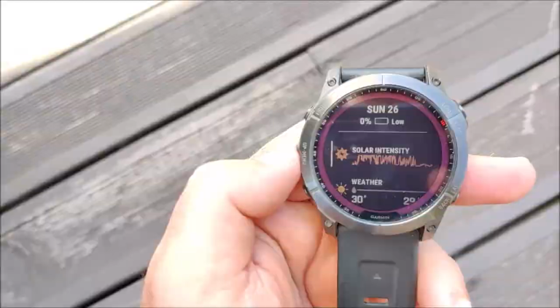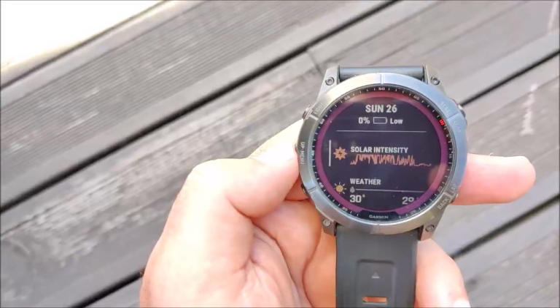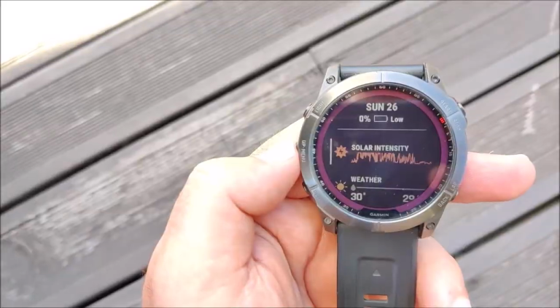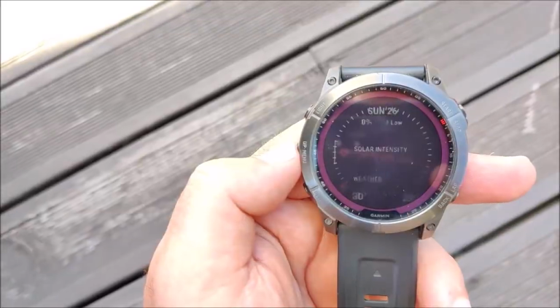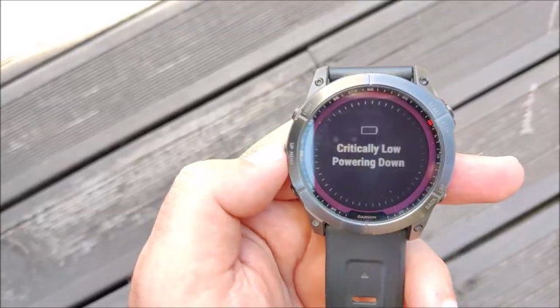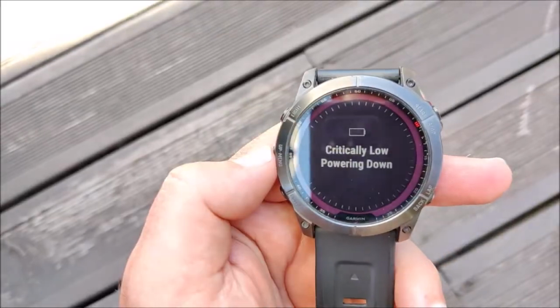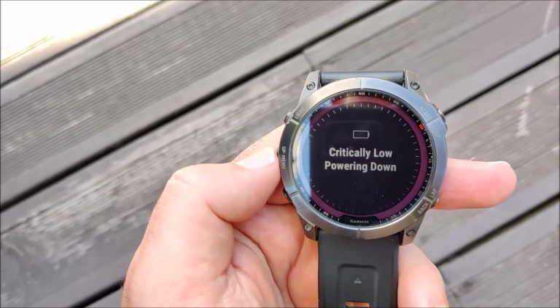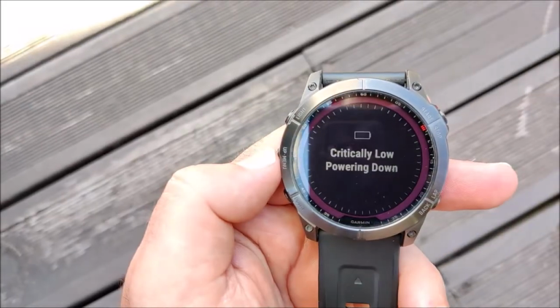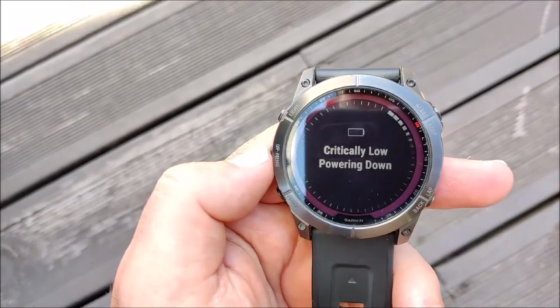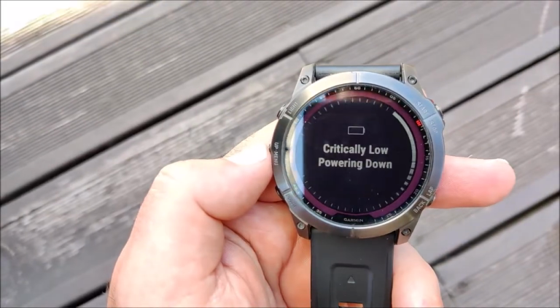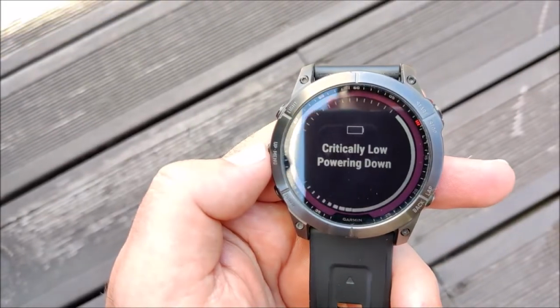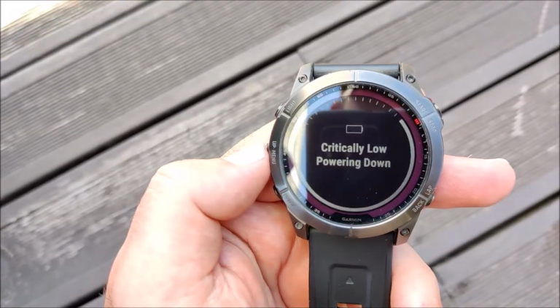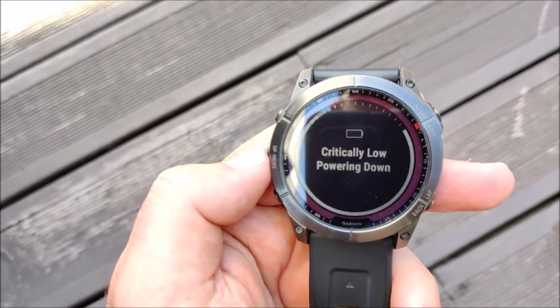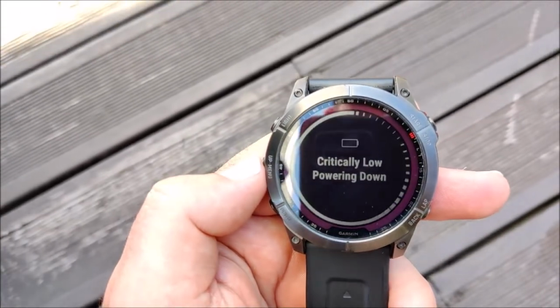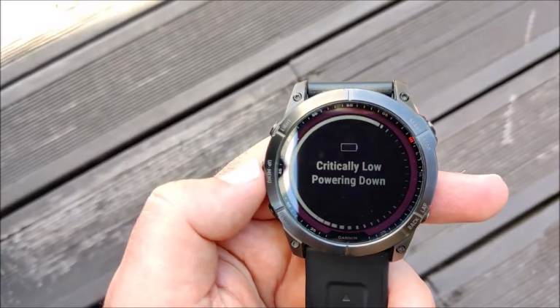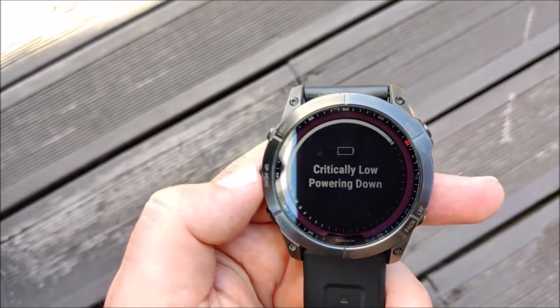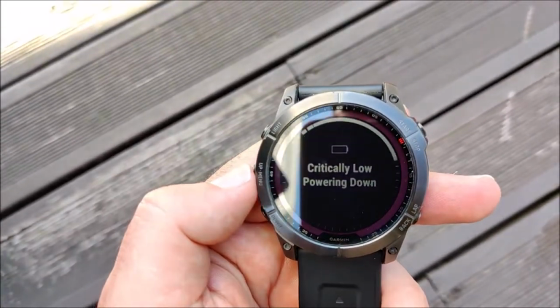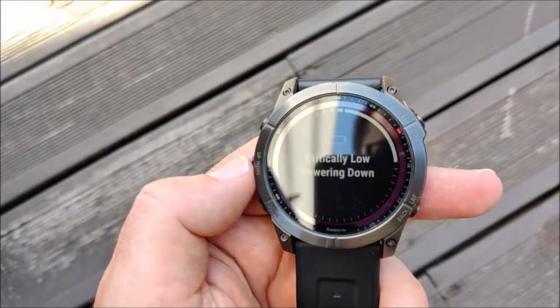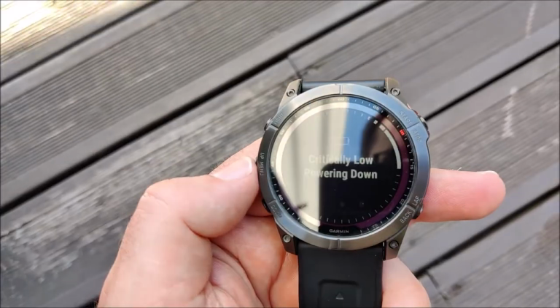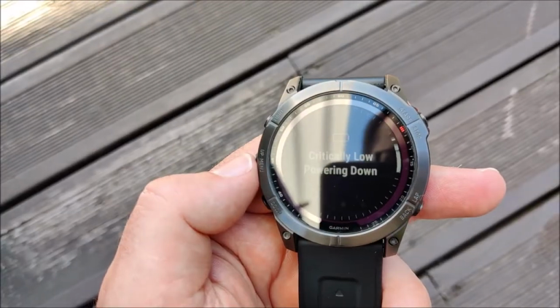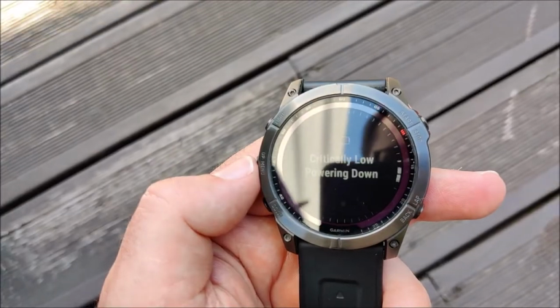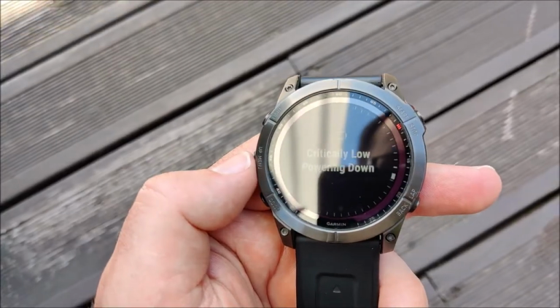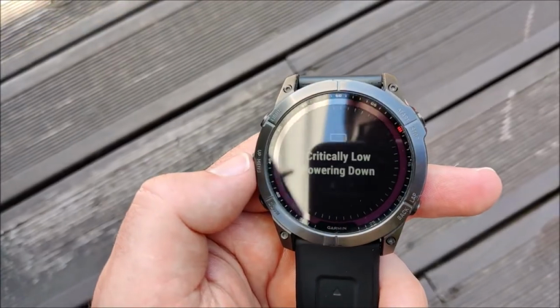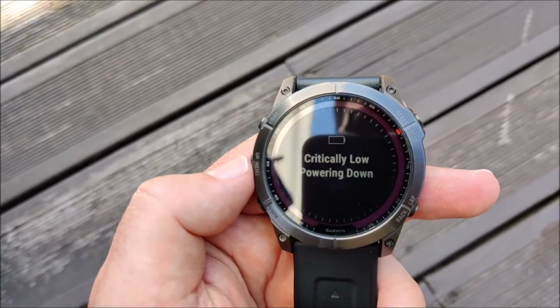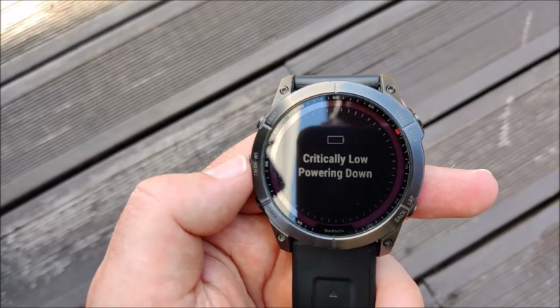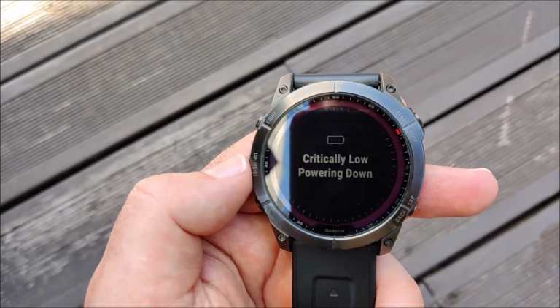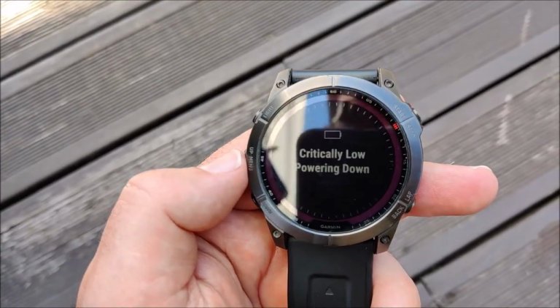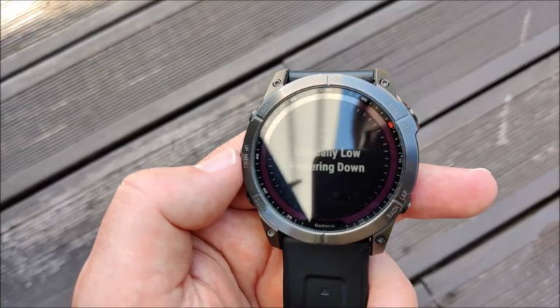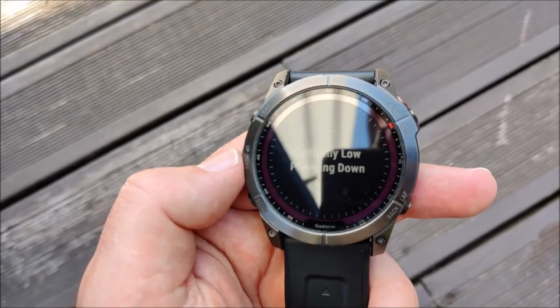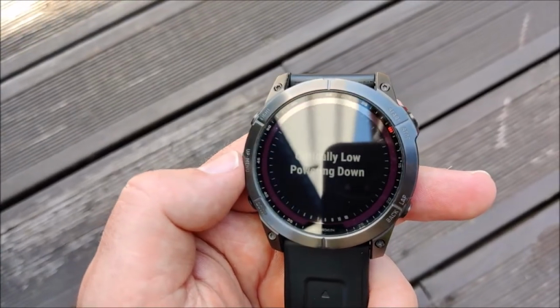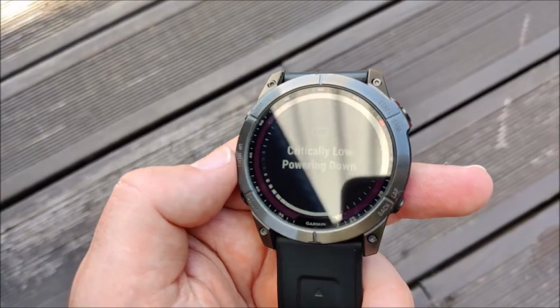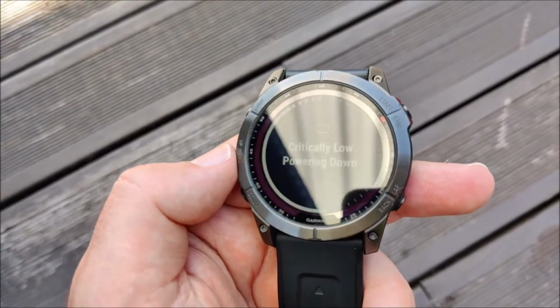Now we are at 0% battery and it's saying critically low, powering down.